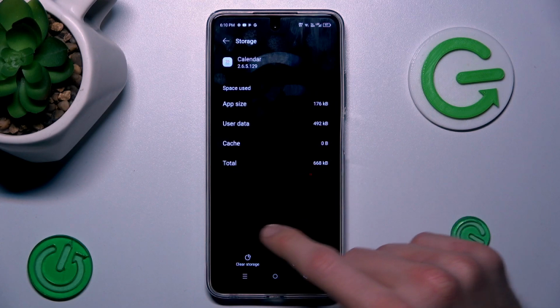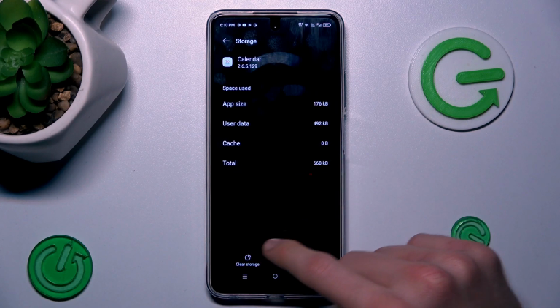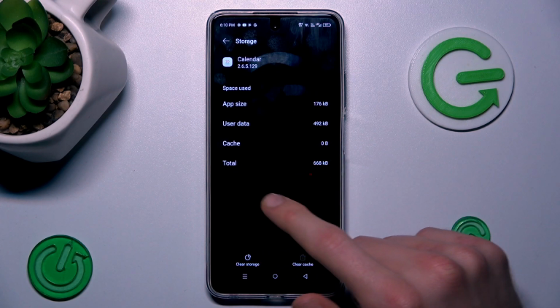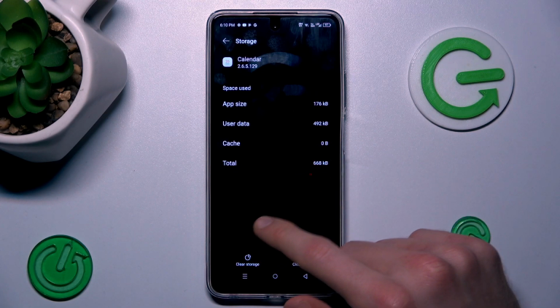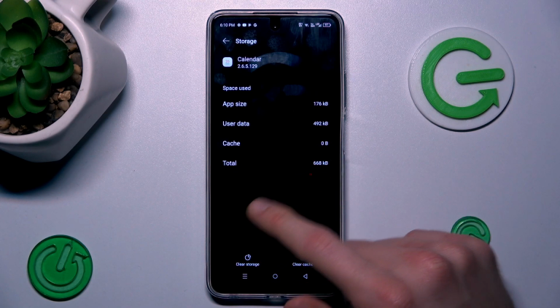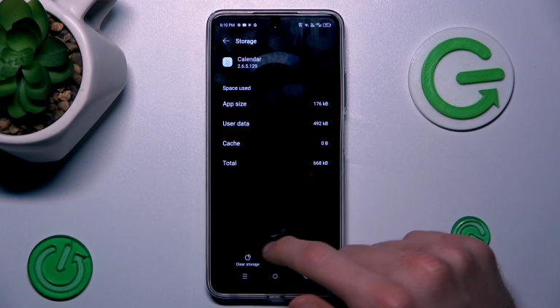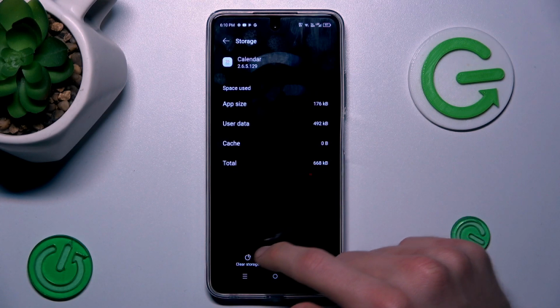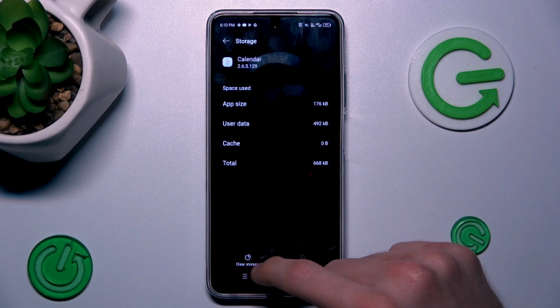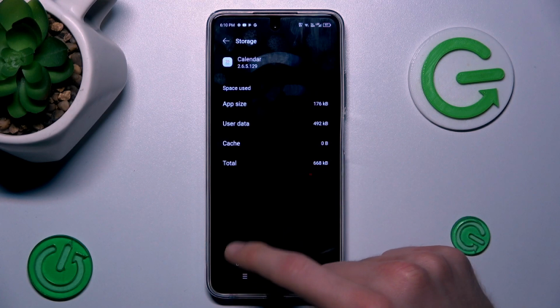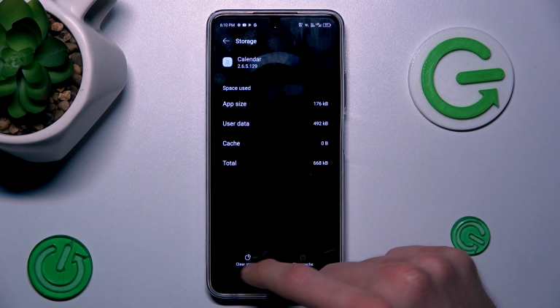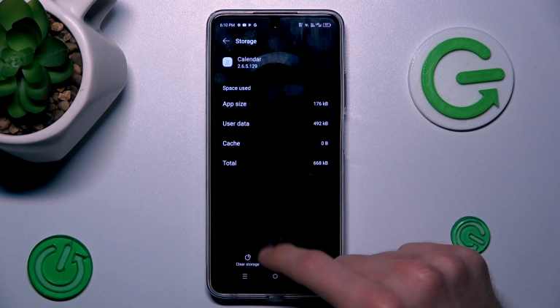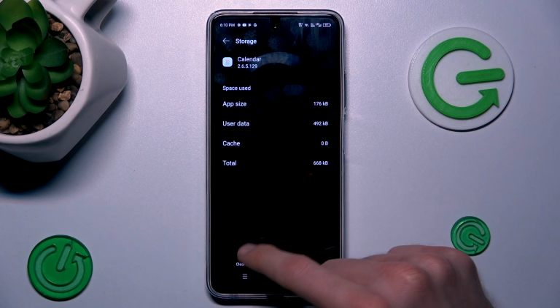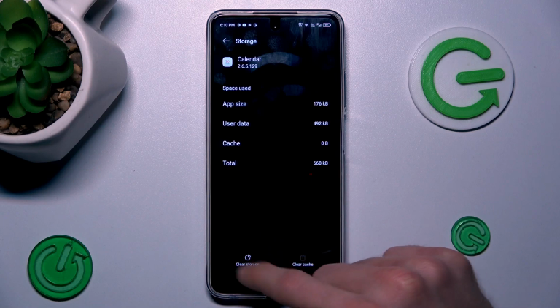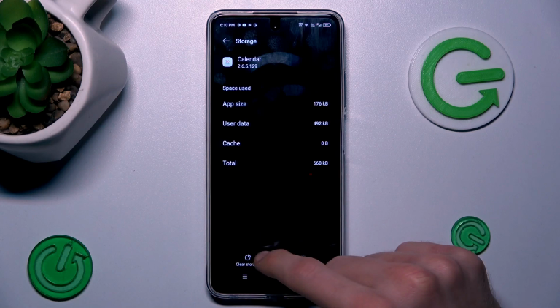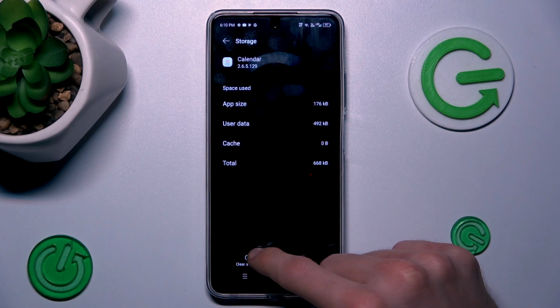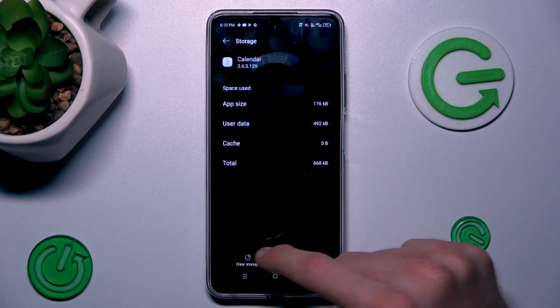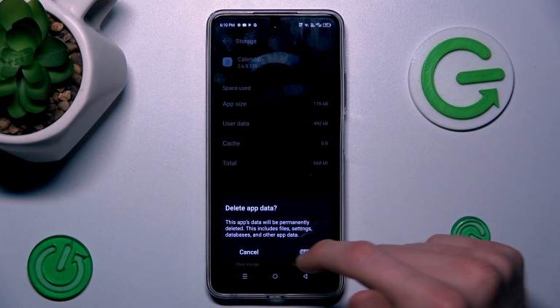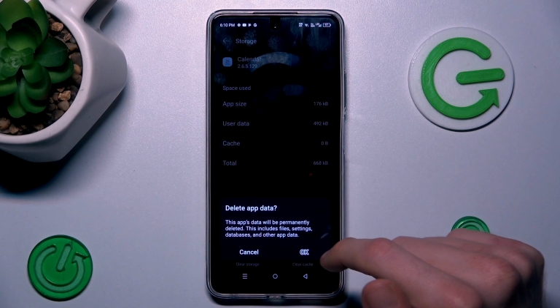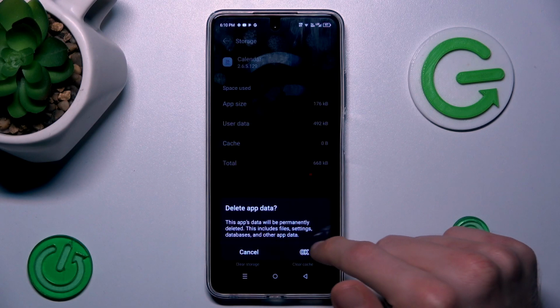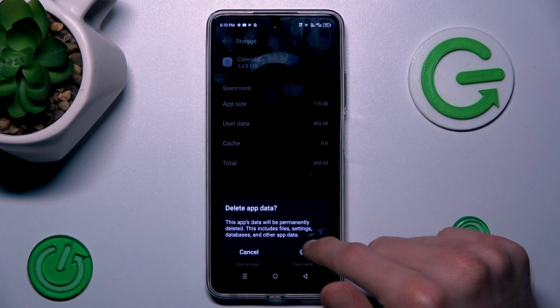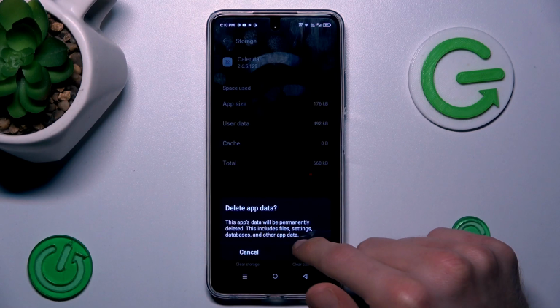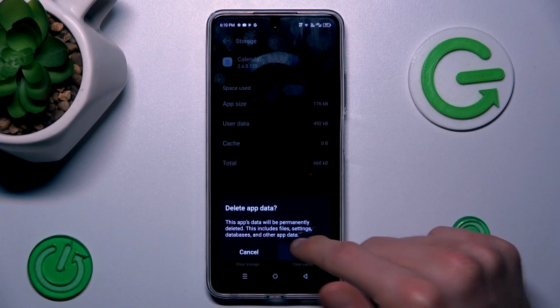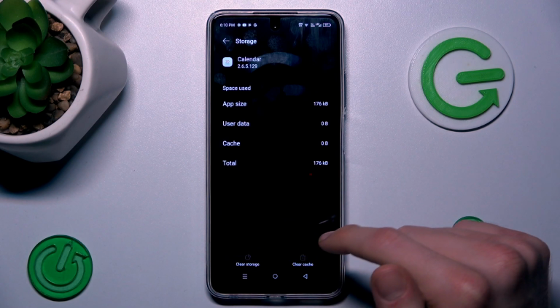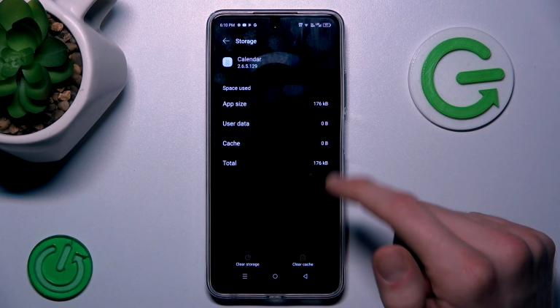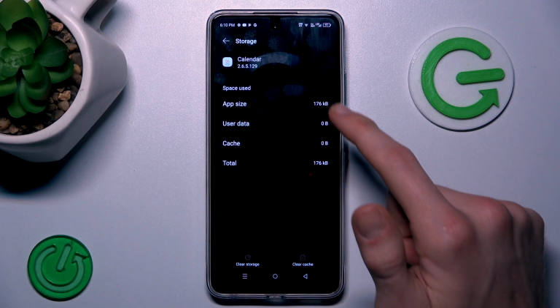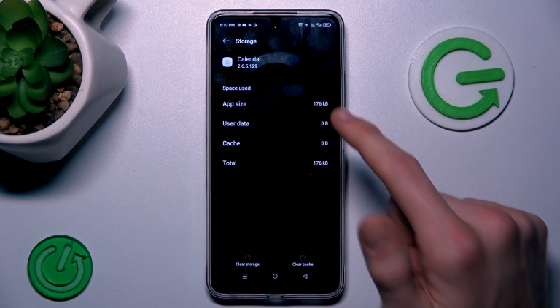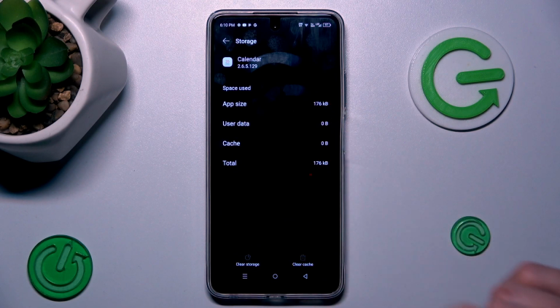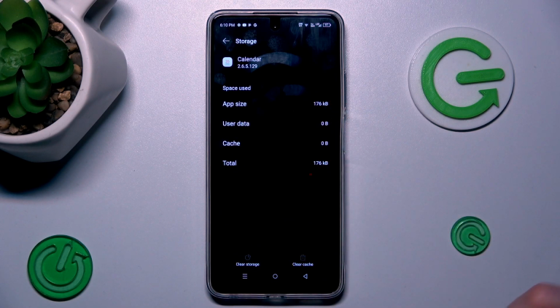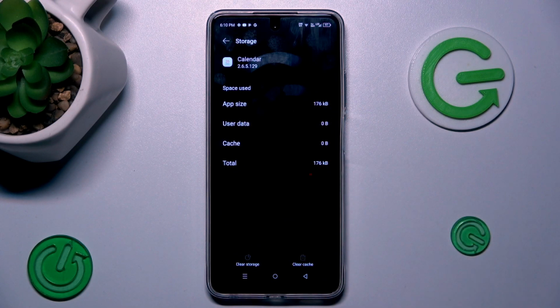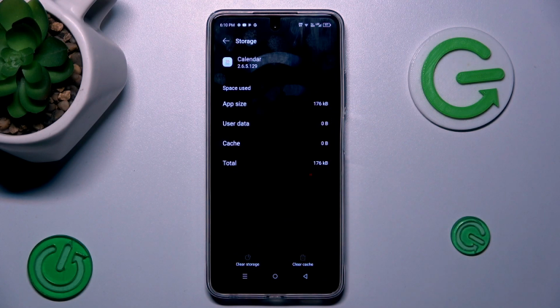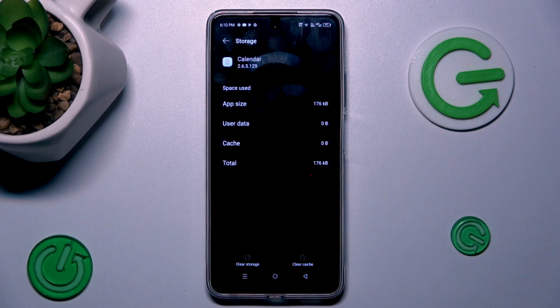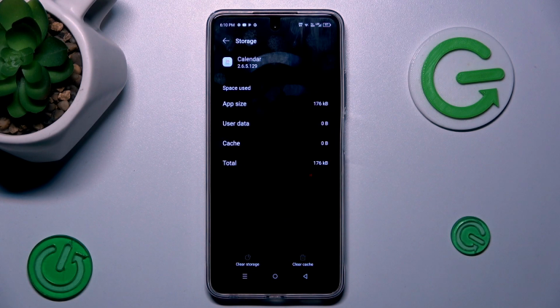Or to clear all storage, we click Clear Storage and confirm by pressing OK, and we clear all storage.